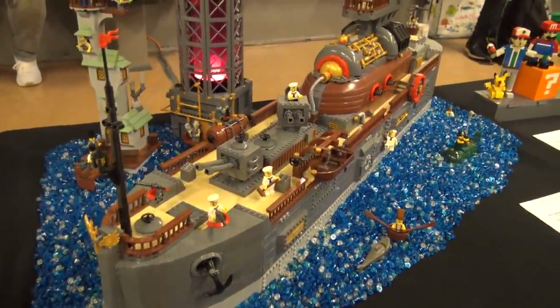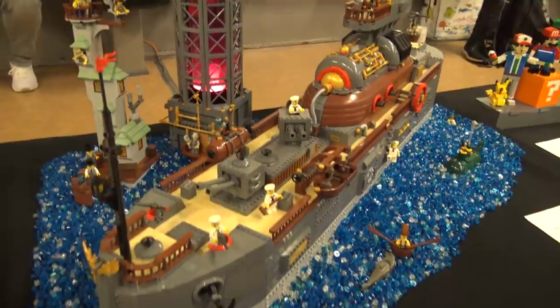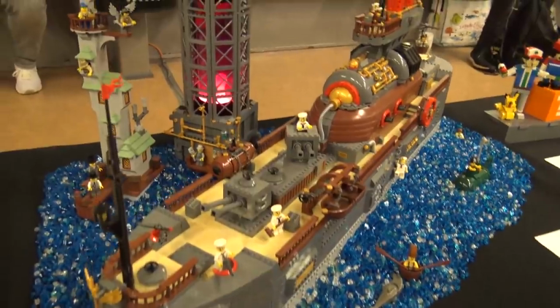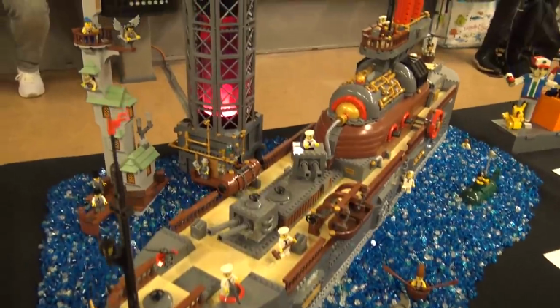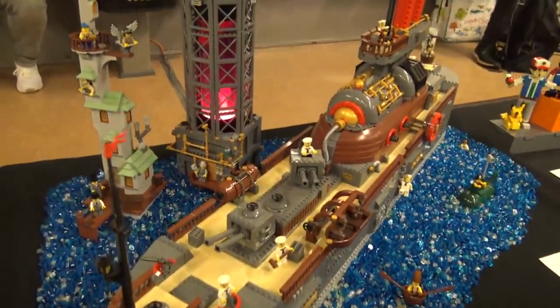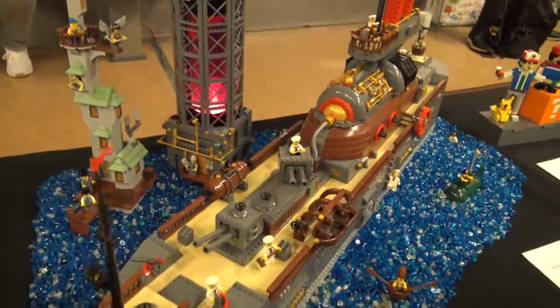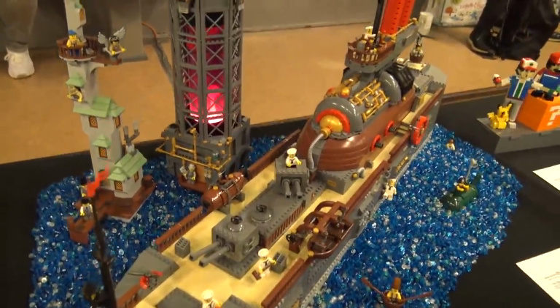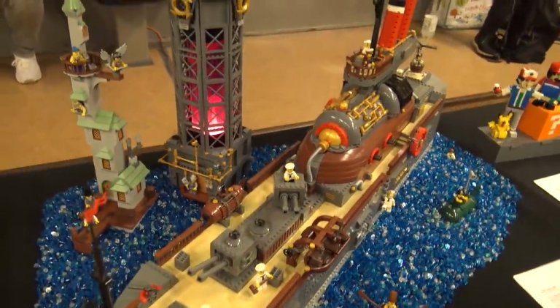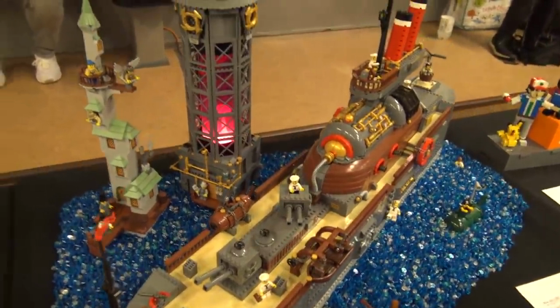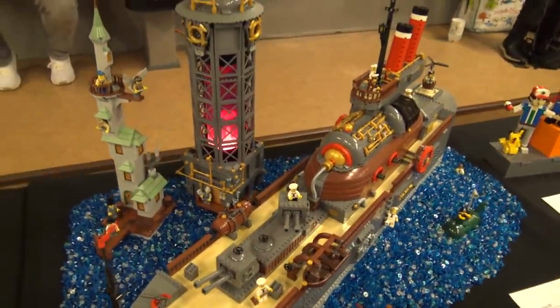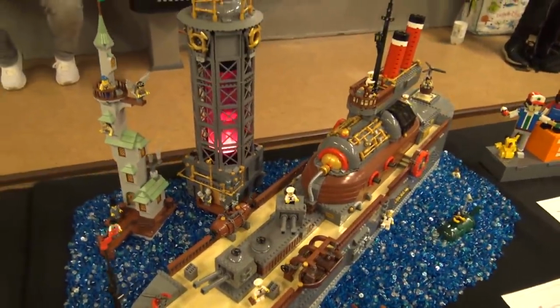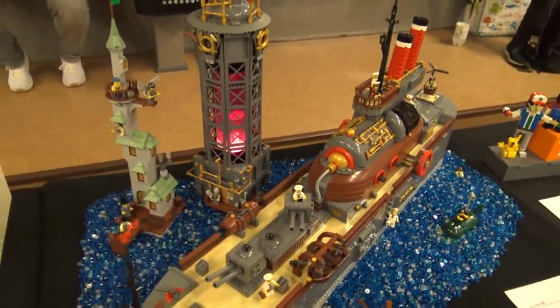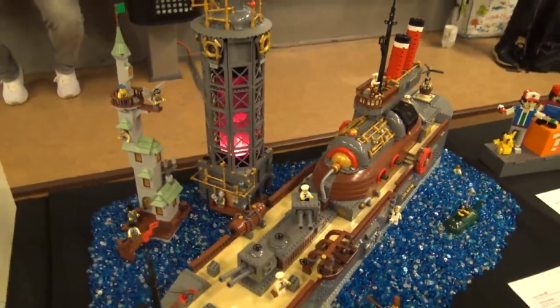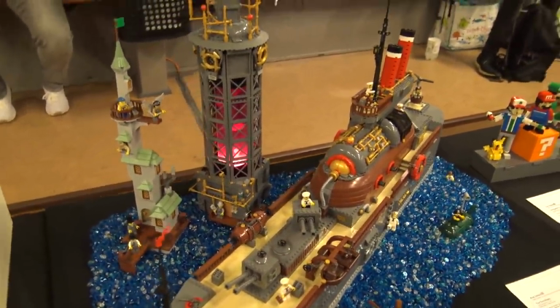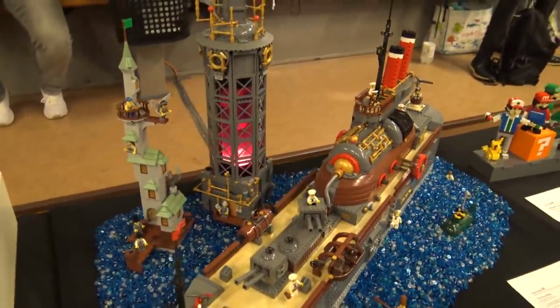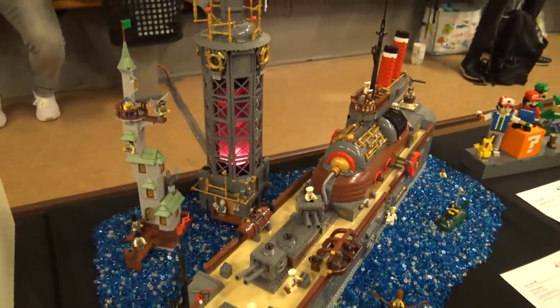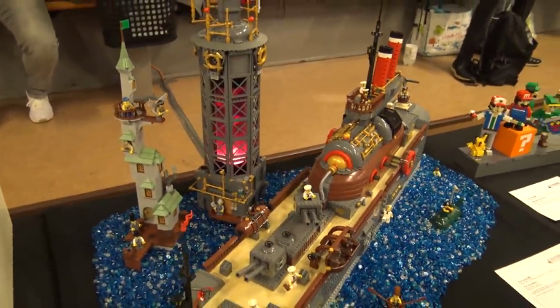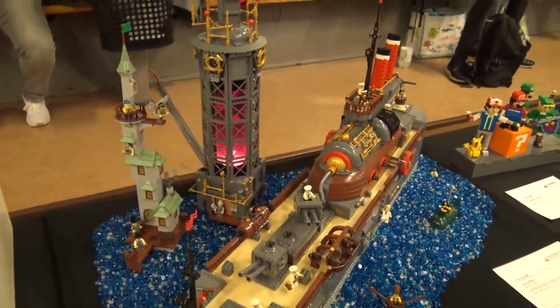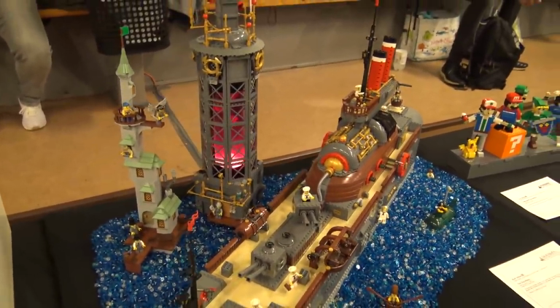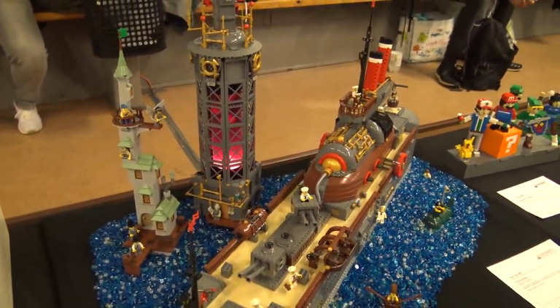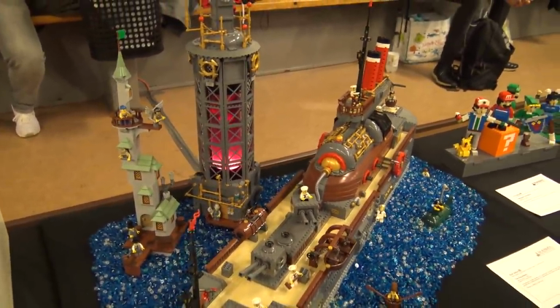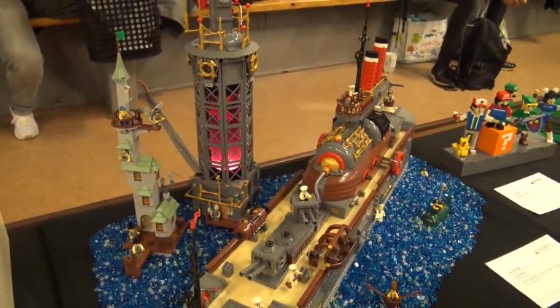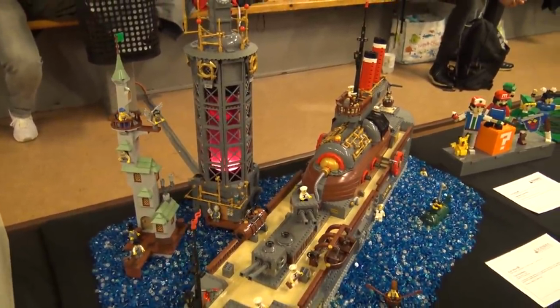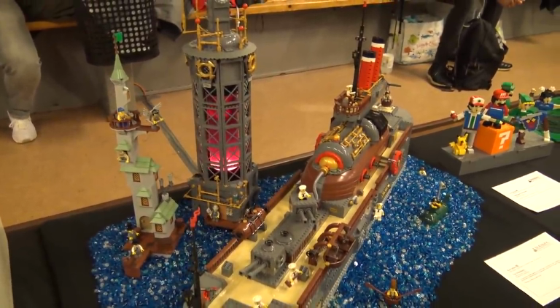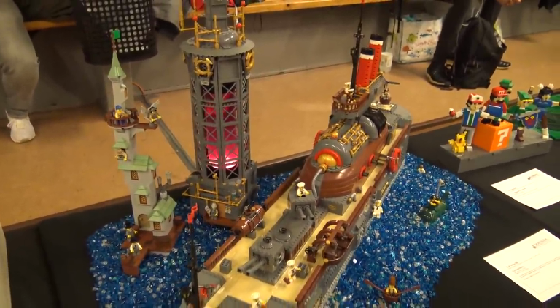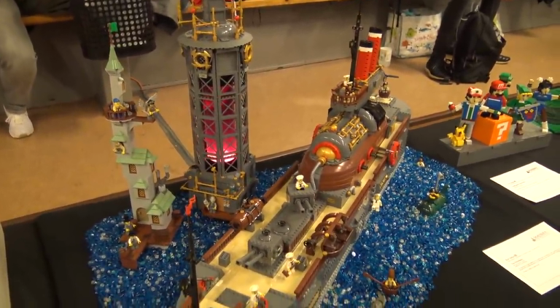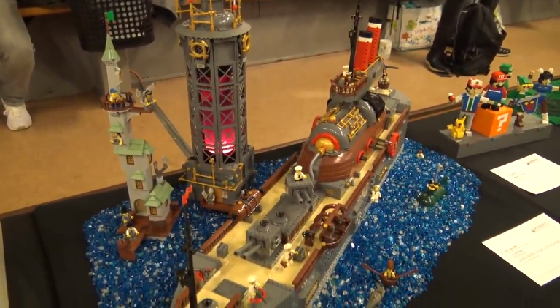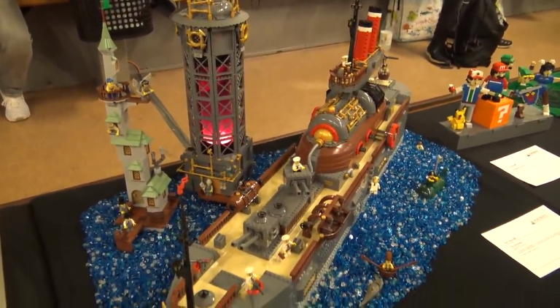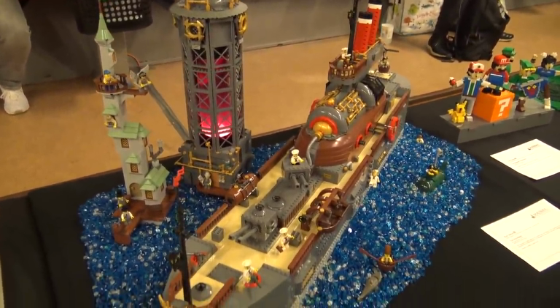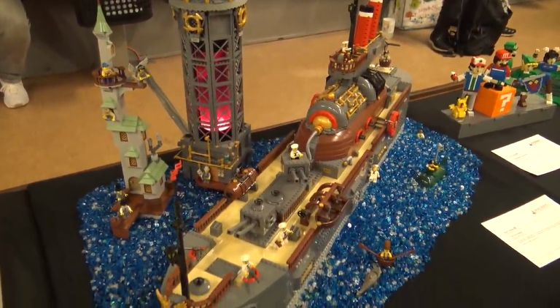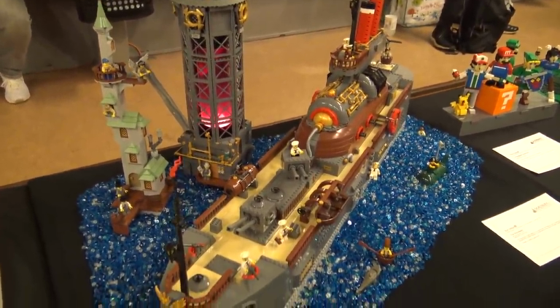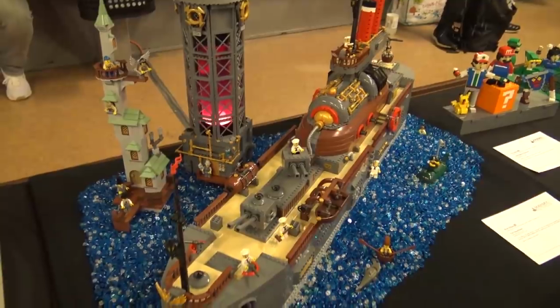We'll make sure to put a link to your Flickr account in the description so people can check out more of your builds. Another incredible piece — thank you very much.